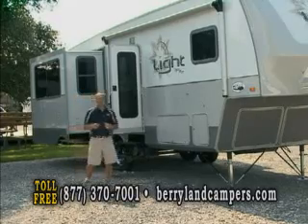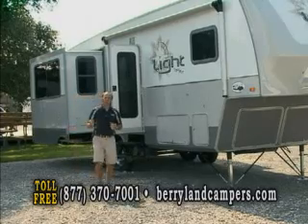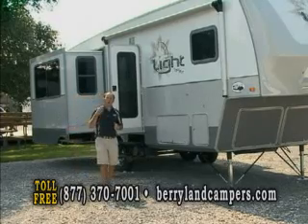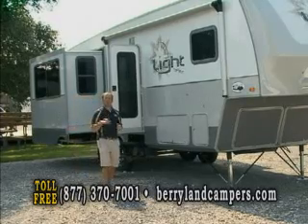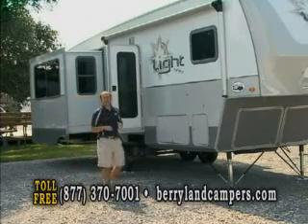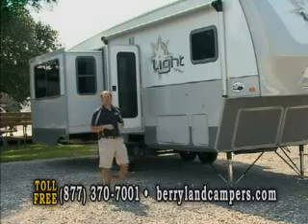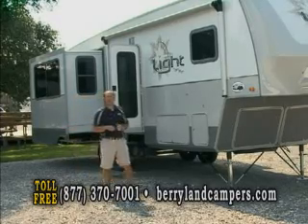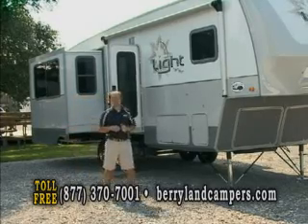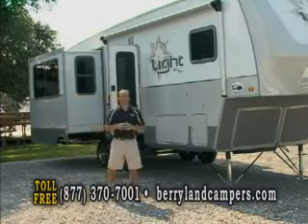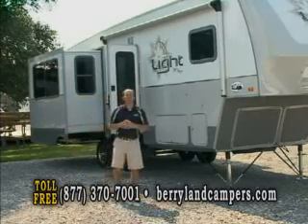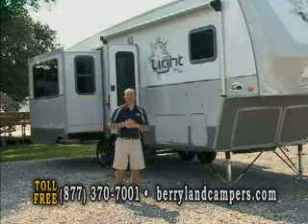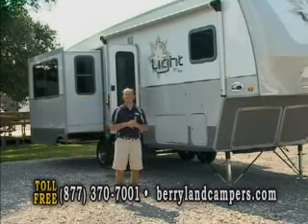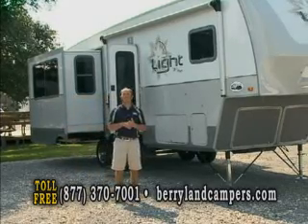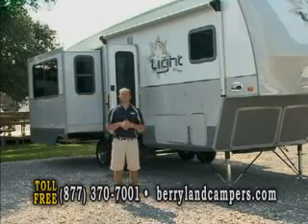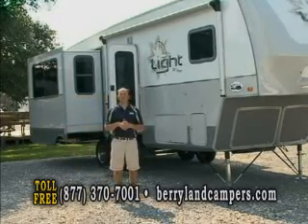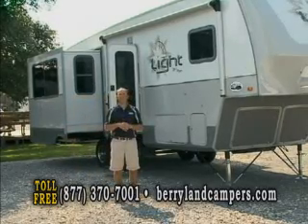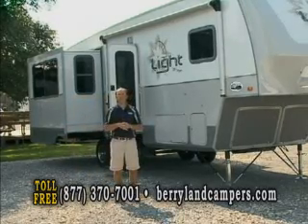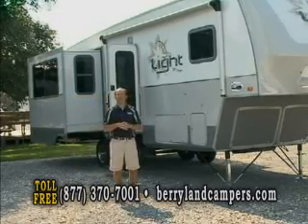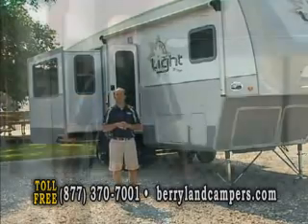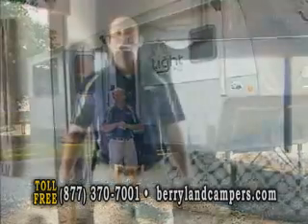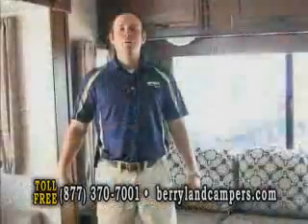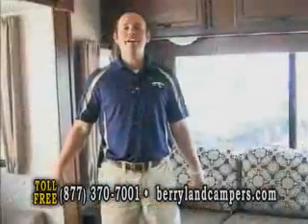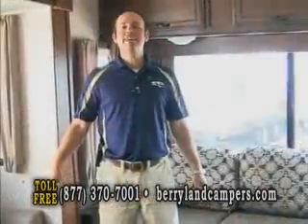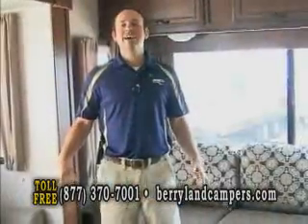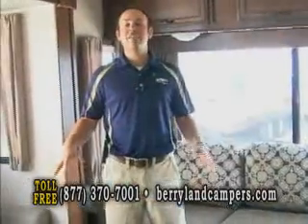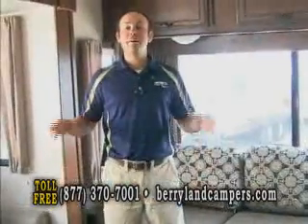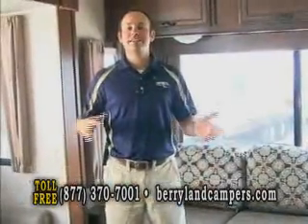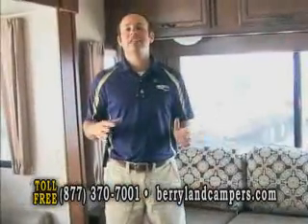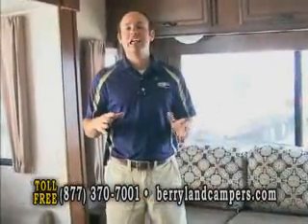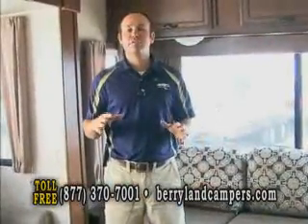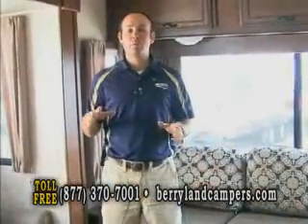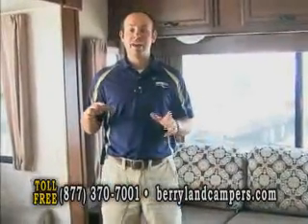We're going to walk over to a 297 Light and show you the inside. We're now inside our best-selling Light floor plan.